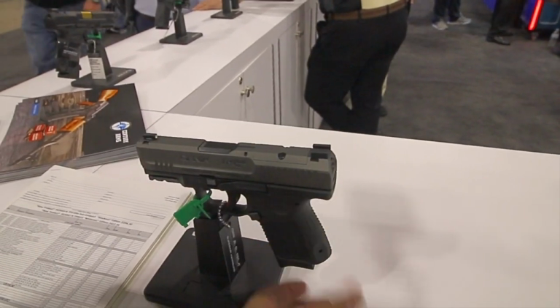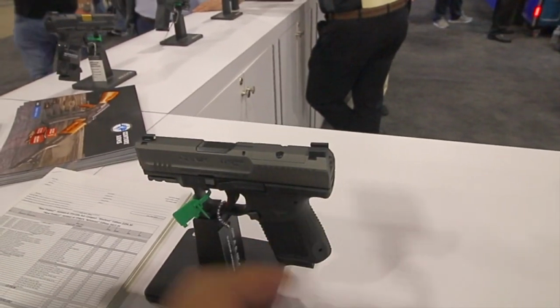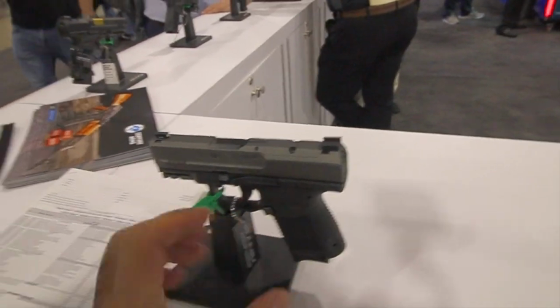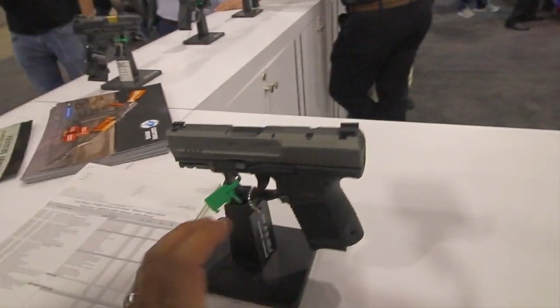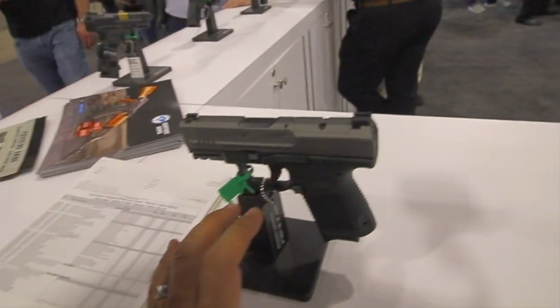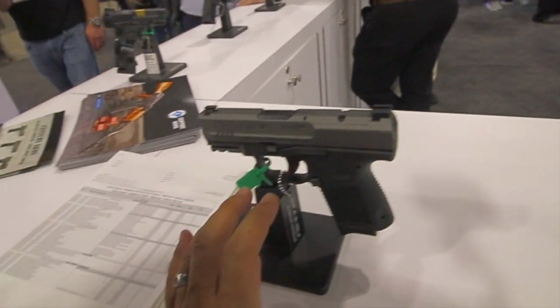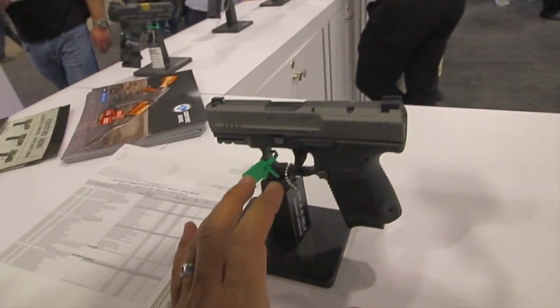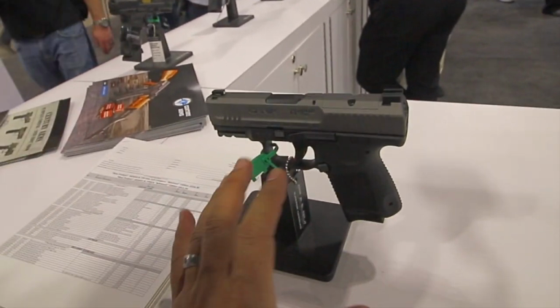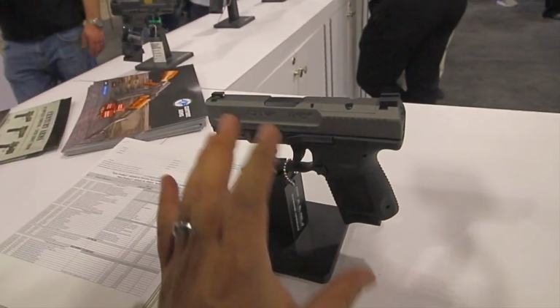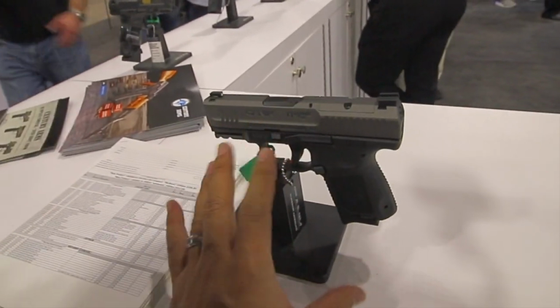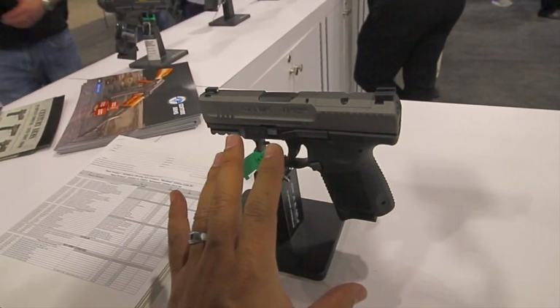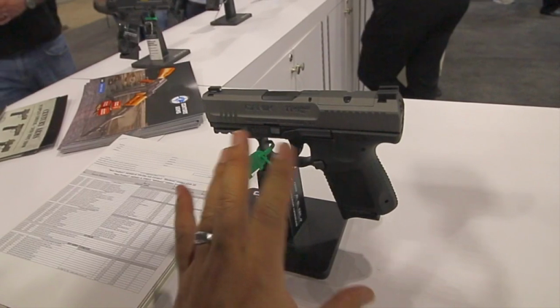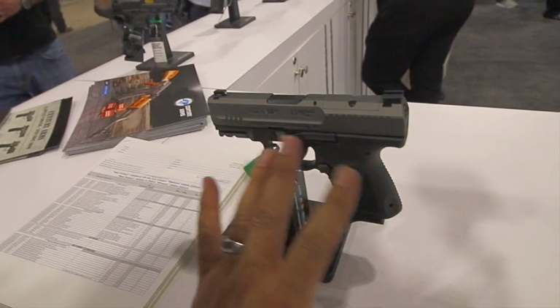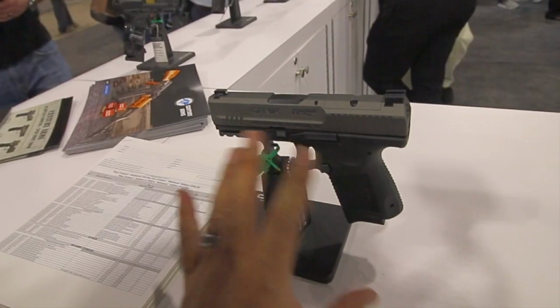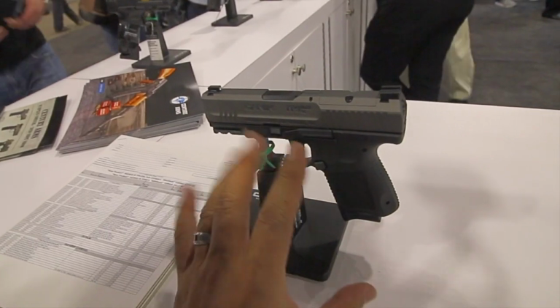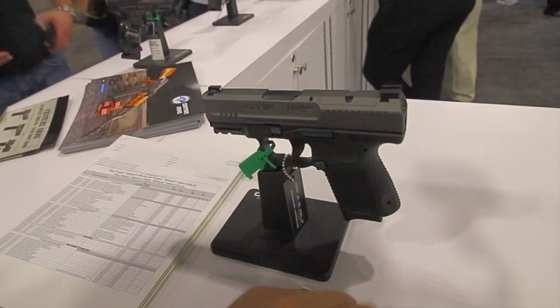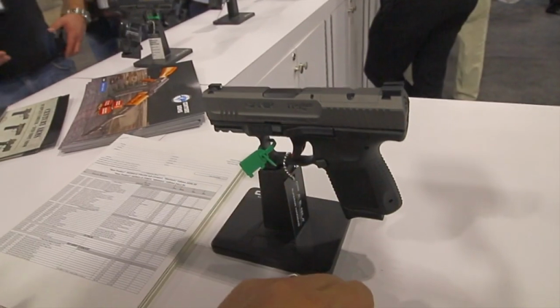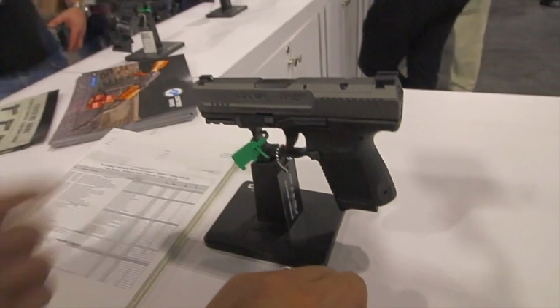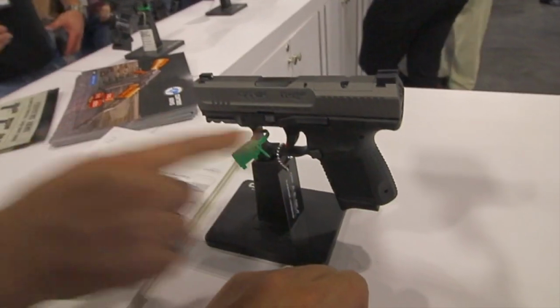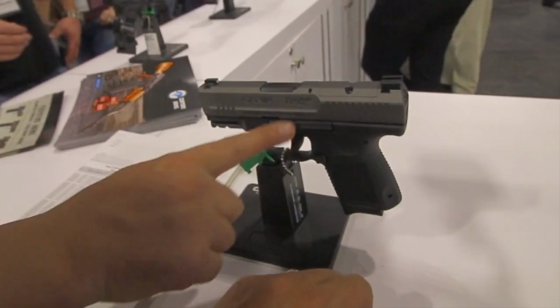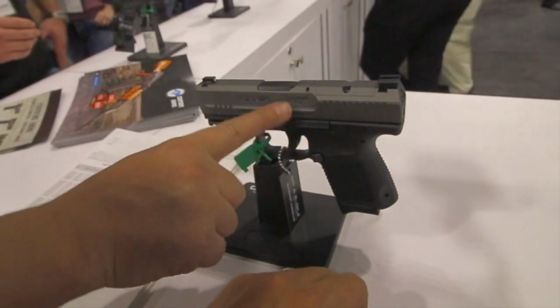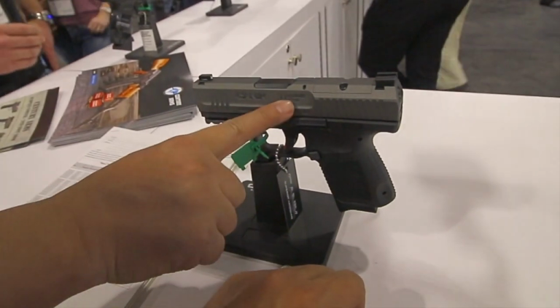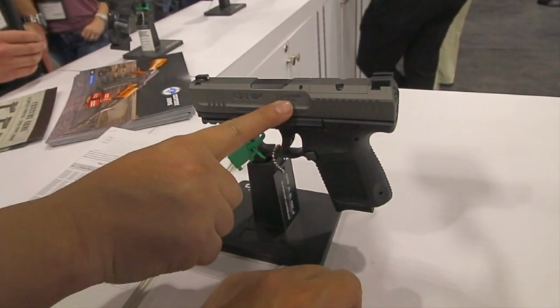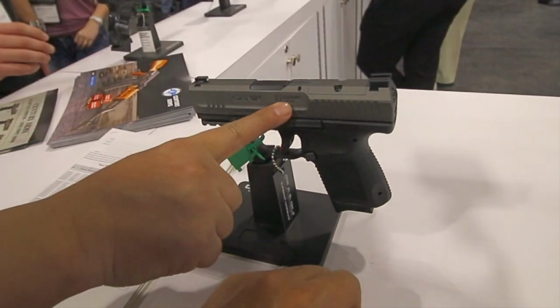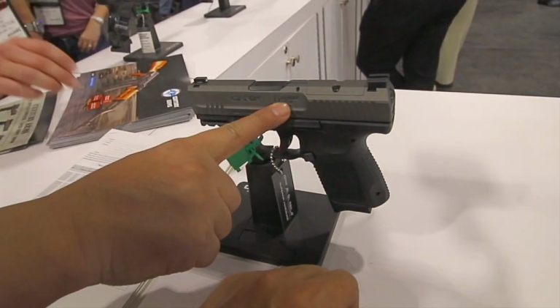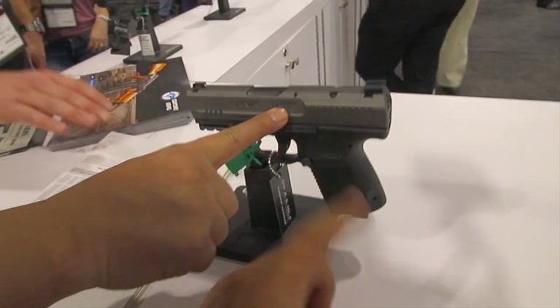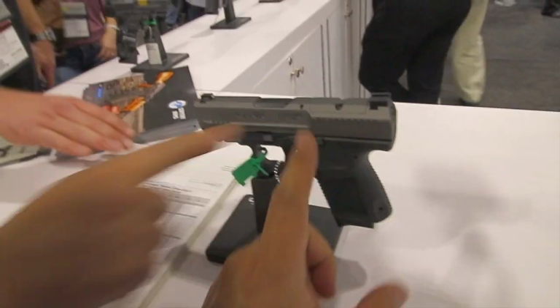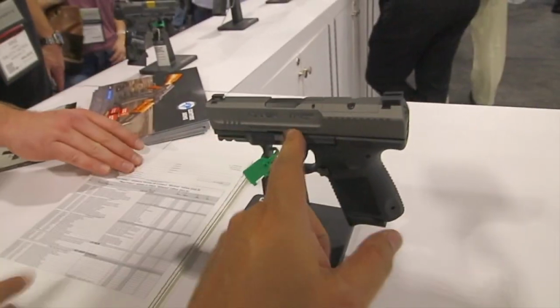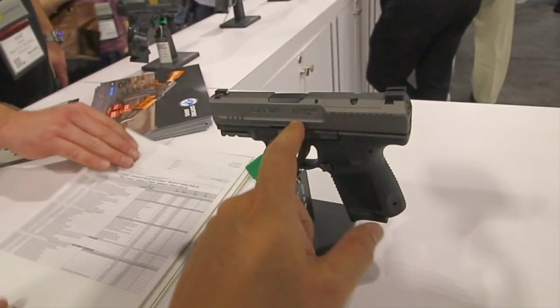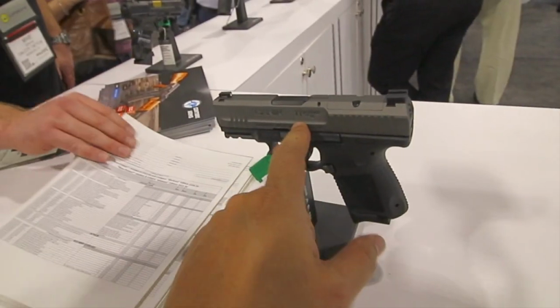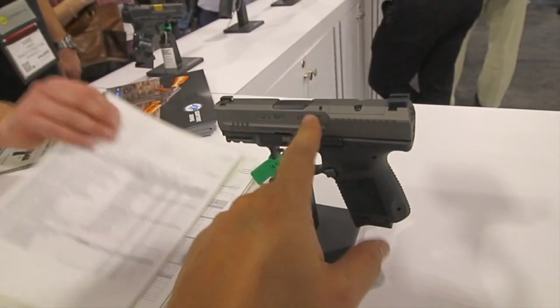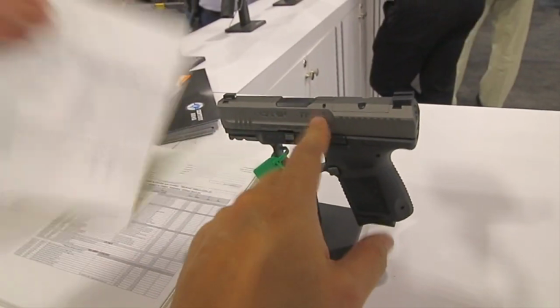I wonder if you'd consider this a compact or subcompact? Subcompact.